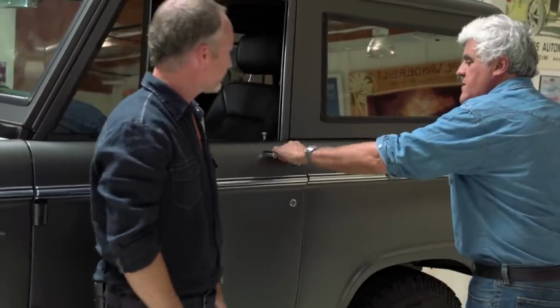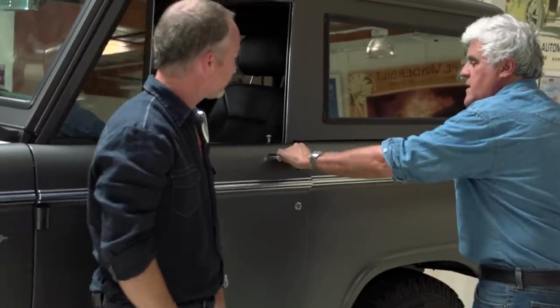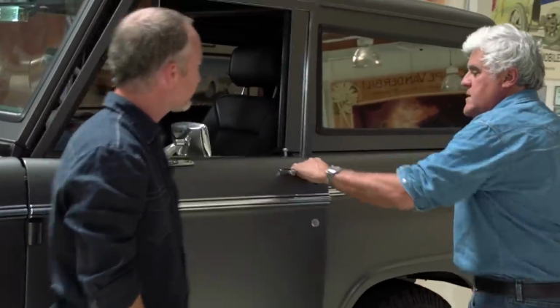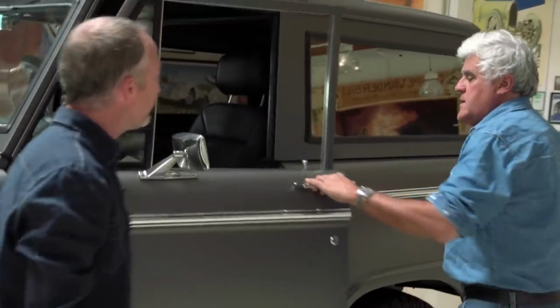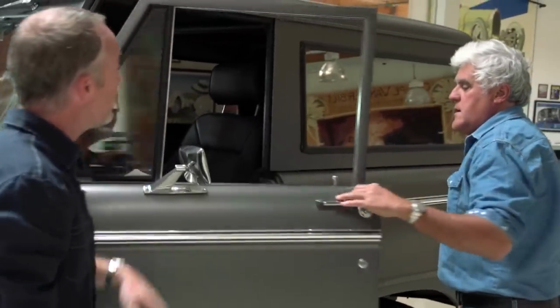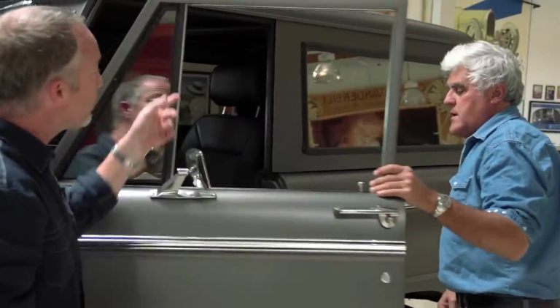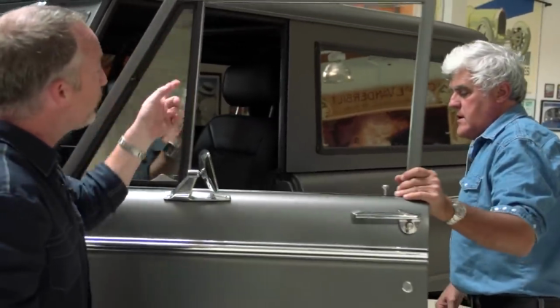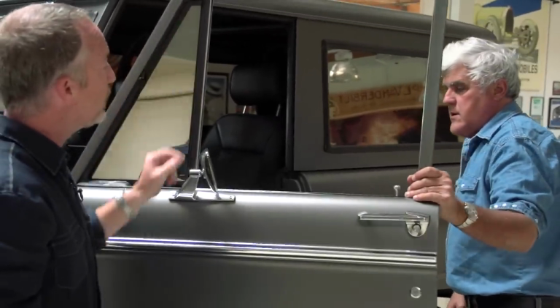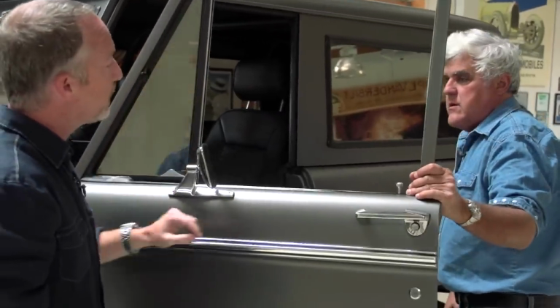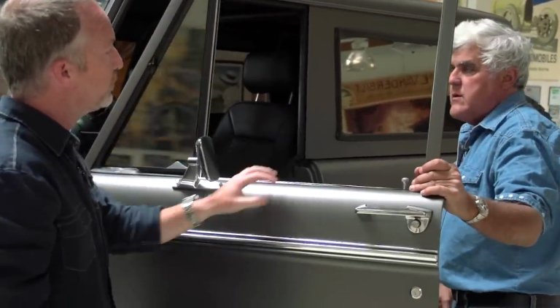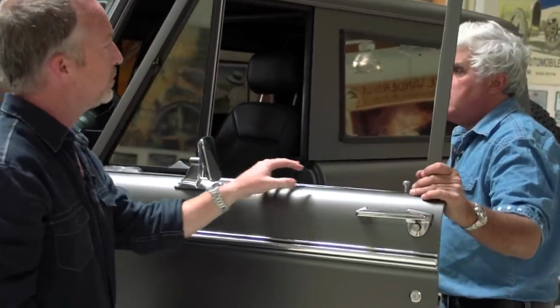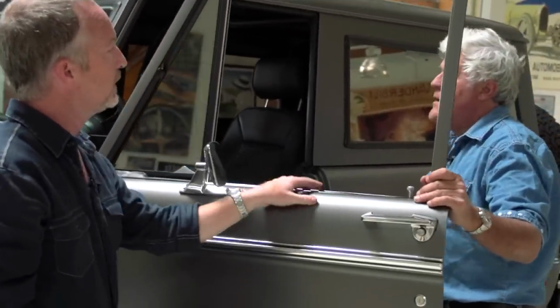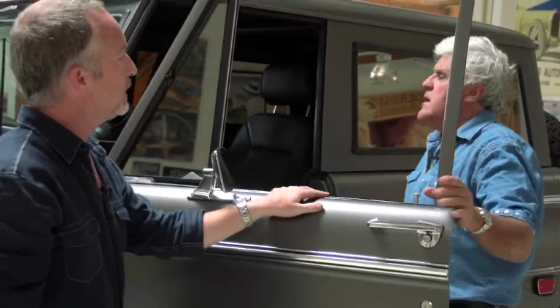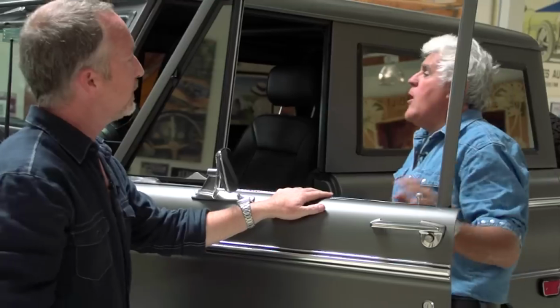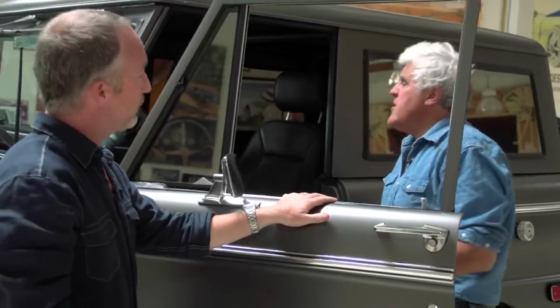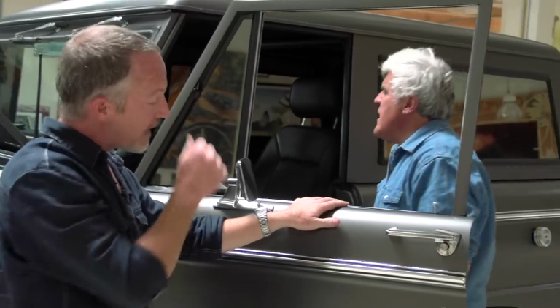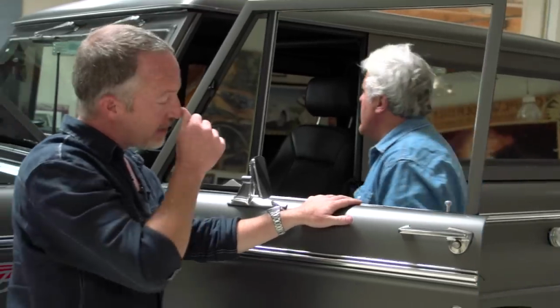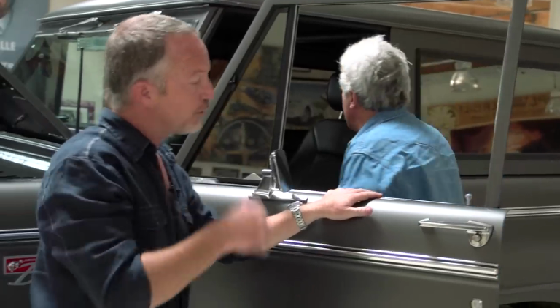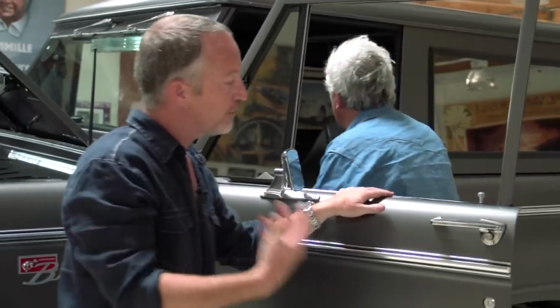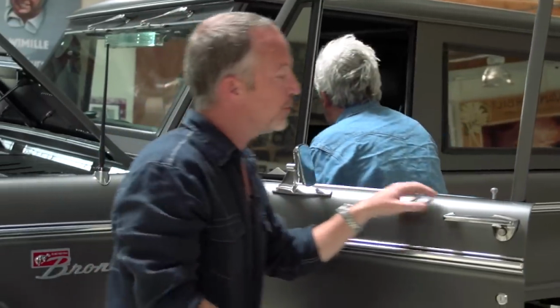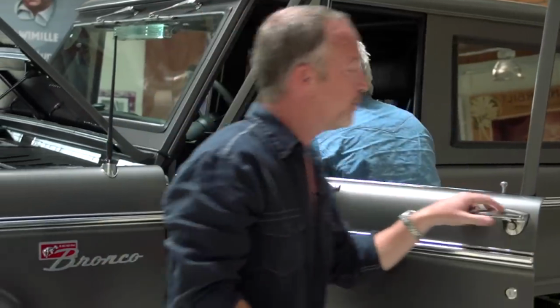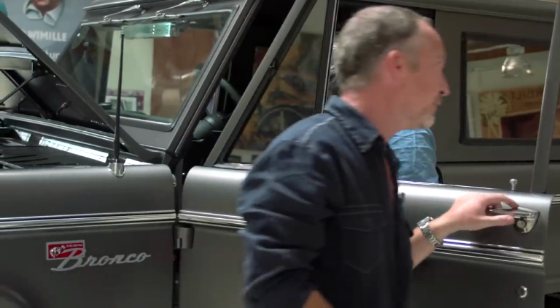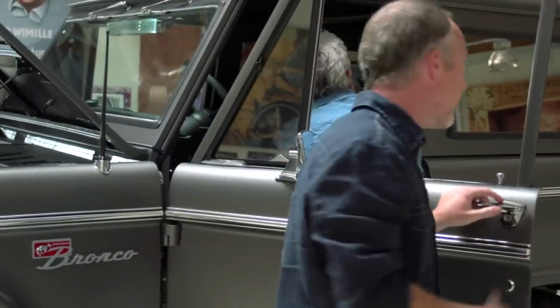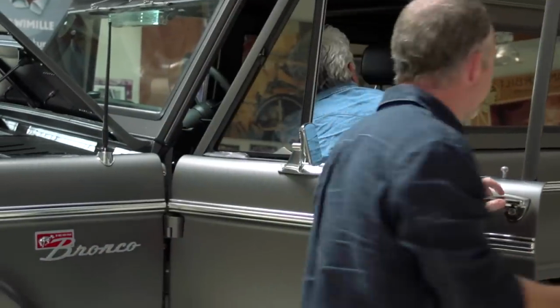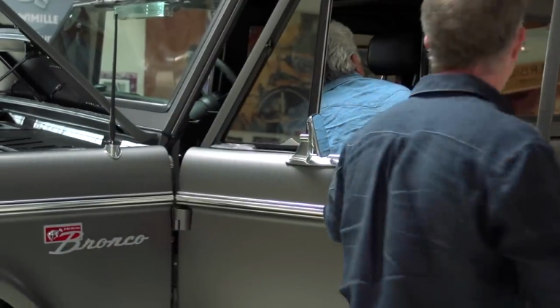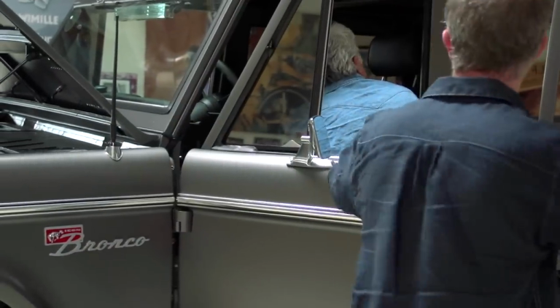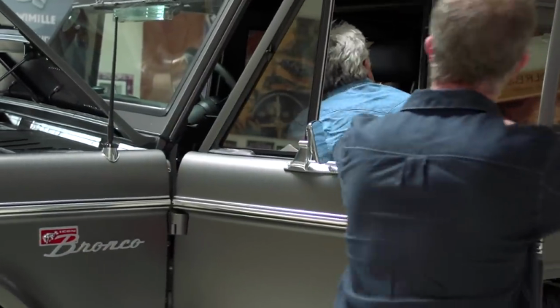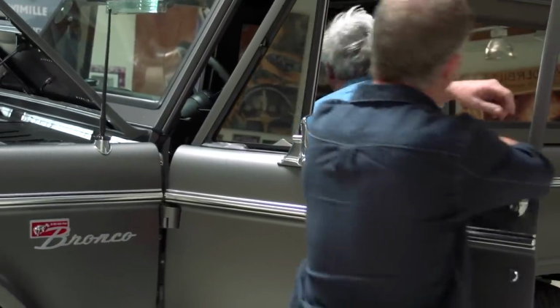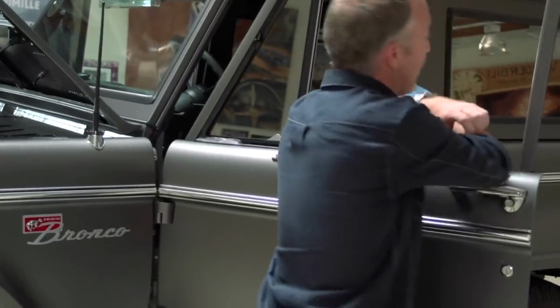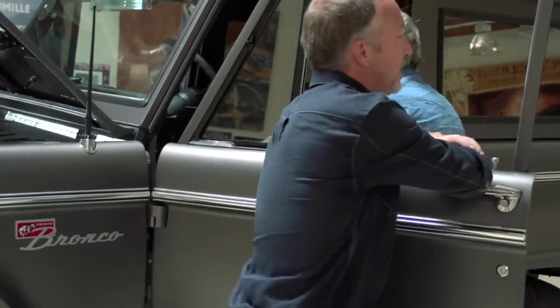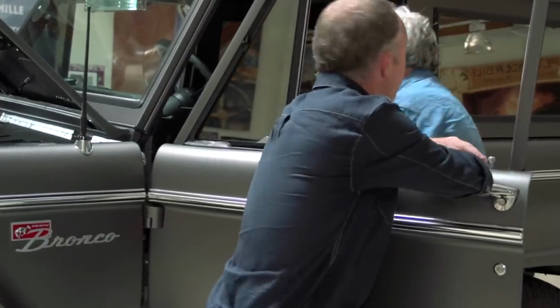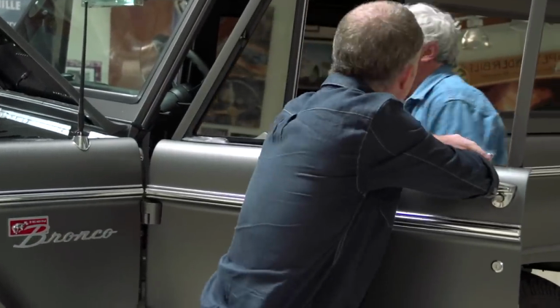And then, of course, the hard top is removable. Yeah, all the time. So yes, full convertible, and then we do a soft top or a half-cab top as well.